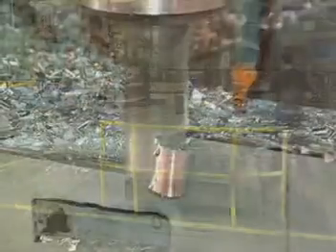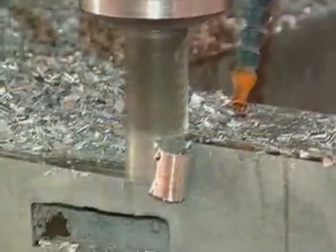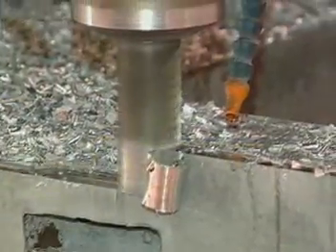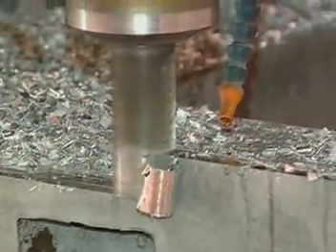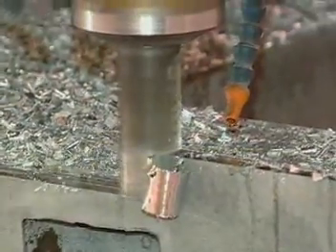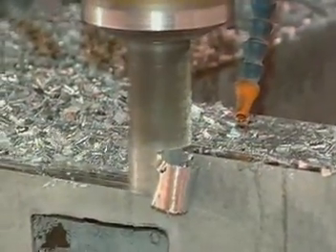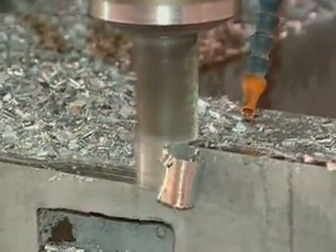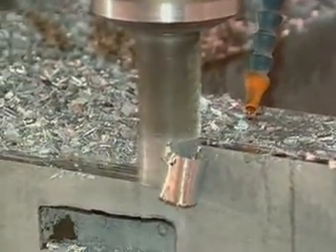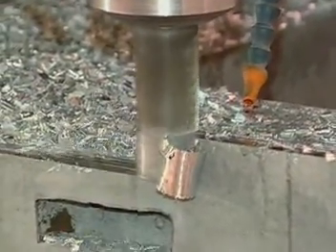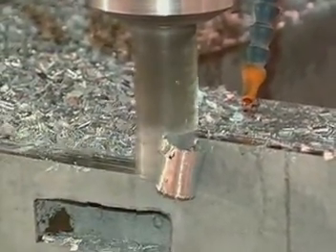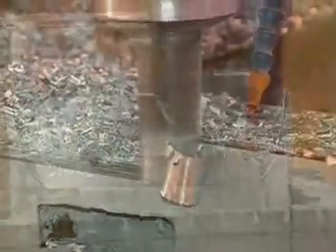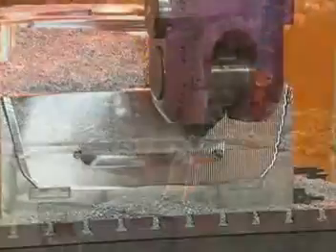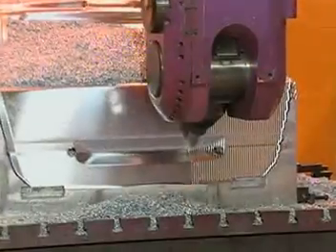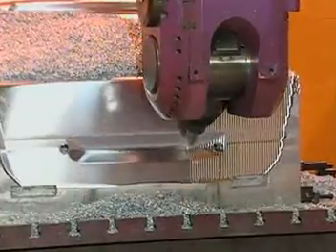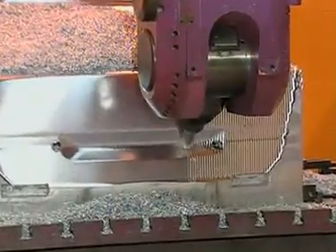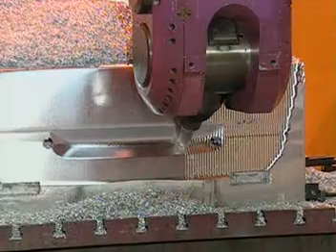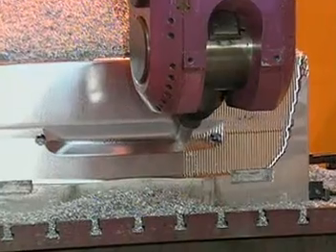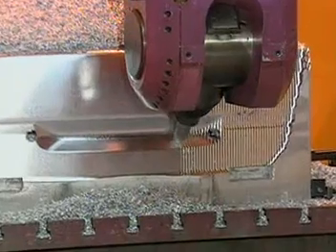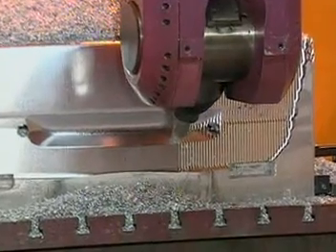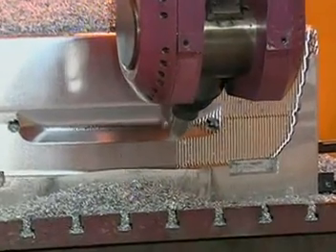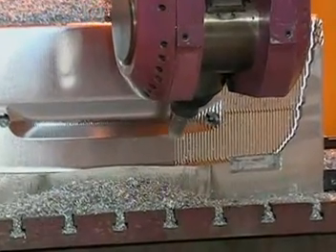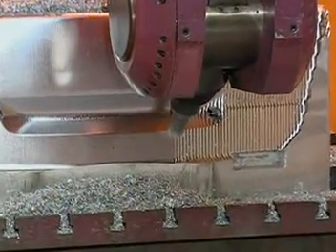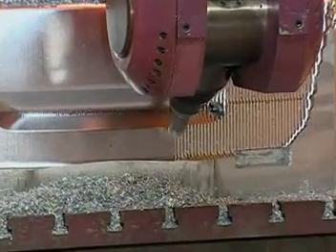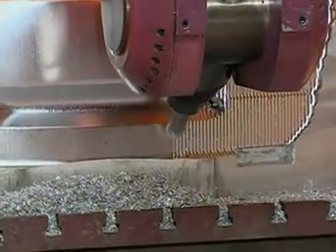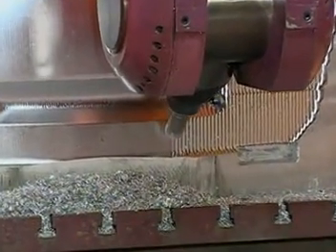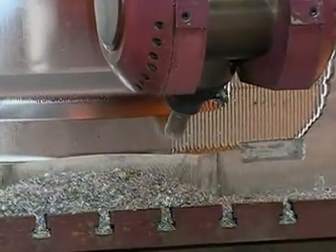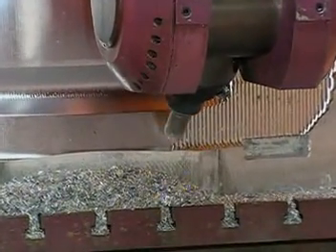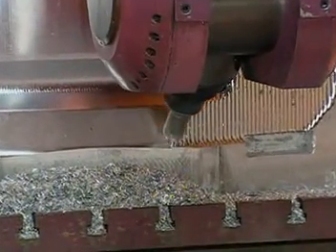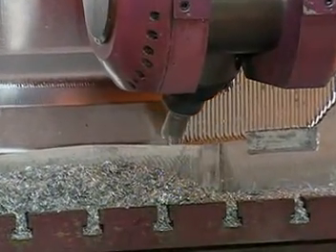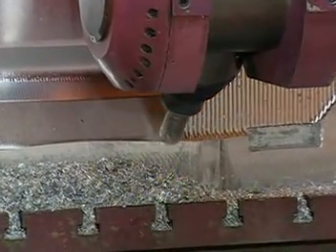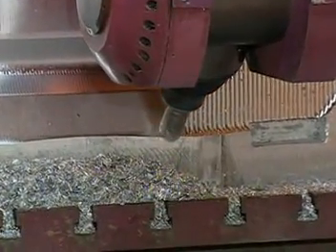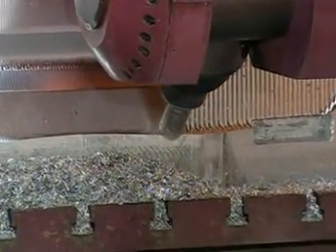Other major components requiring intricate five-axis sculpturing, duplicating, or contouring can also be accommodated.